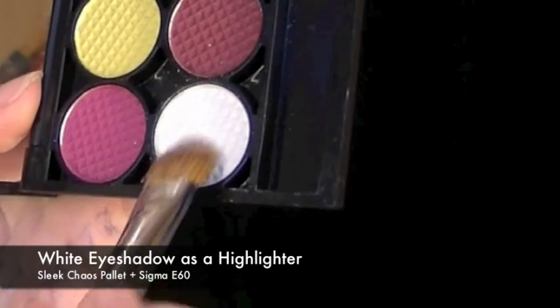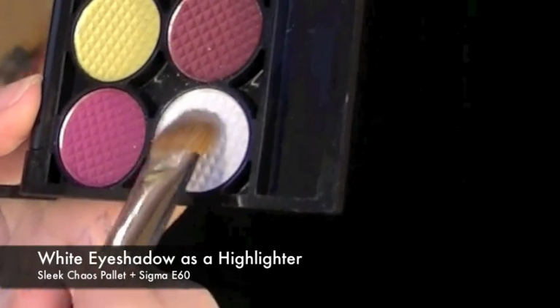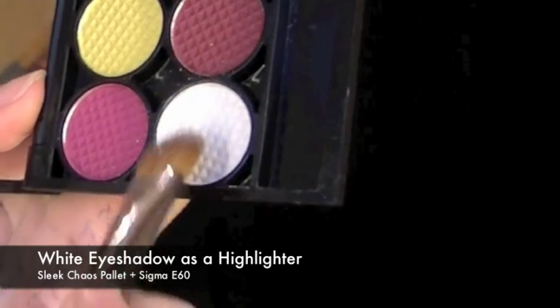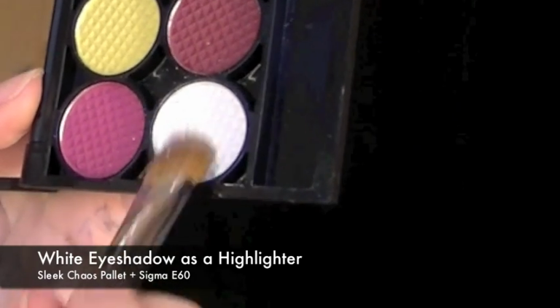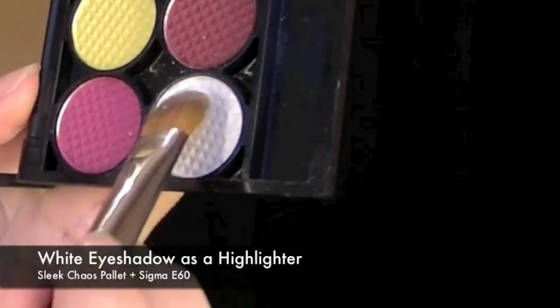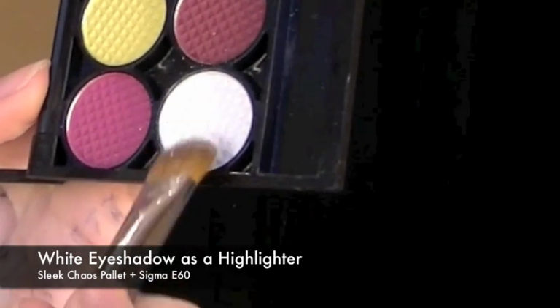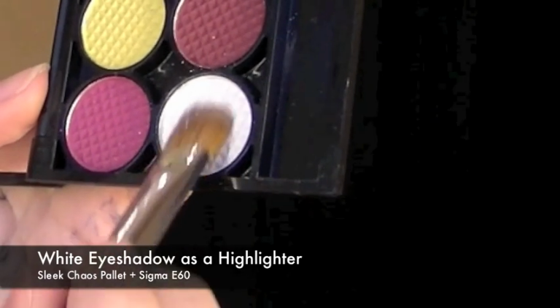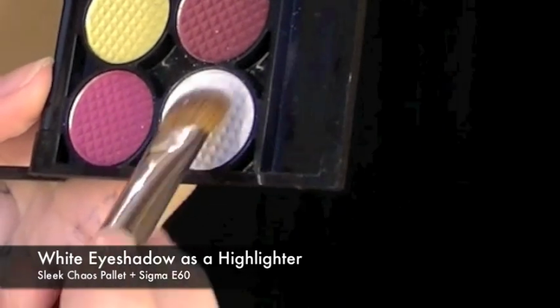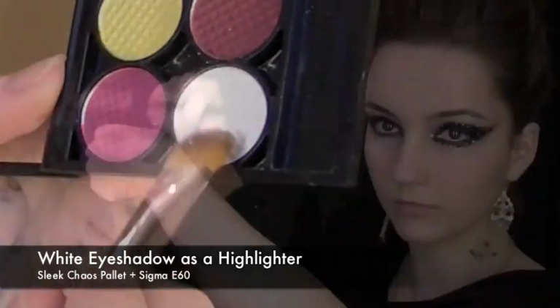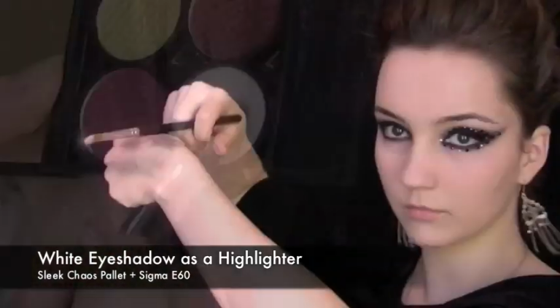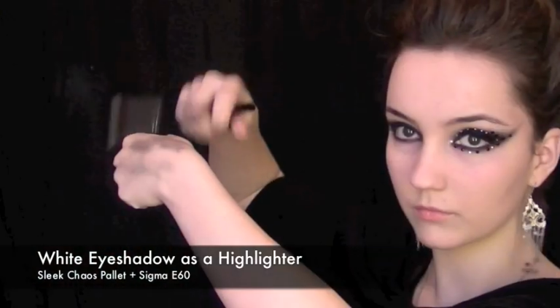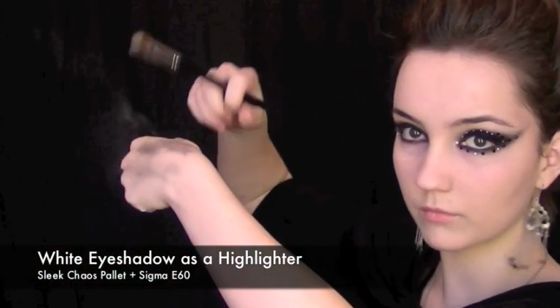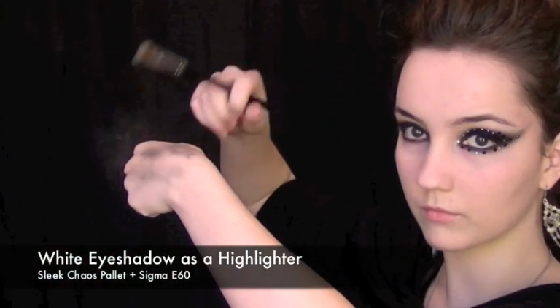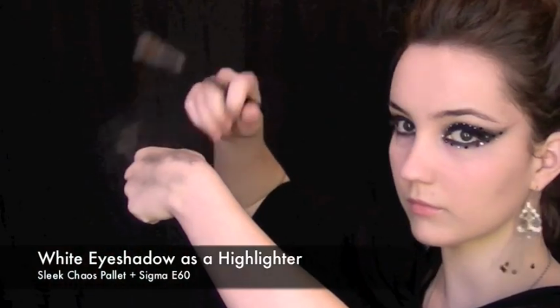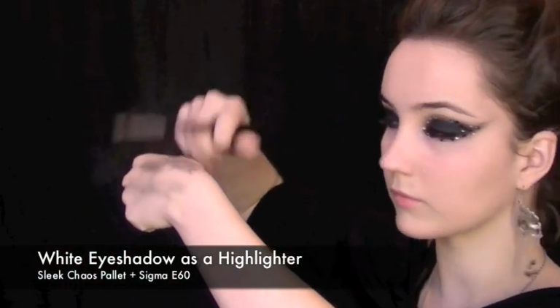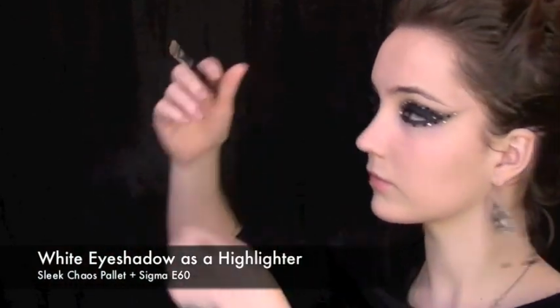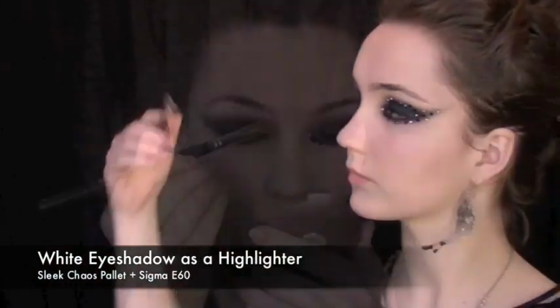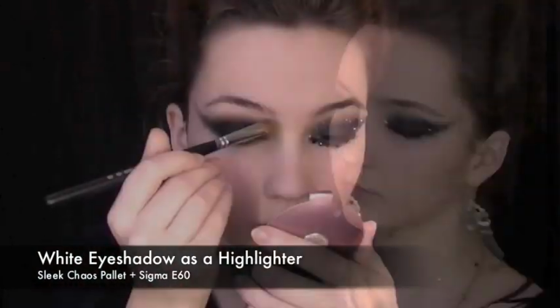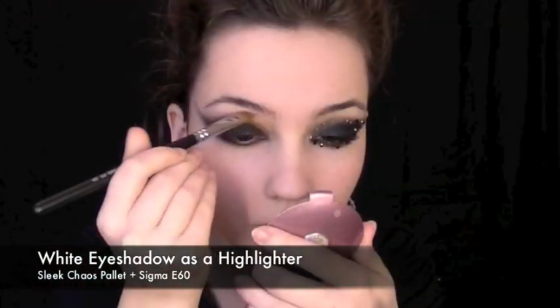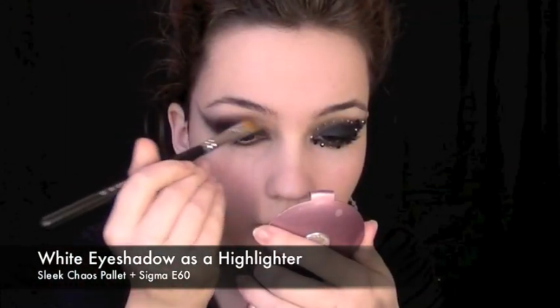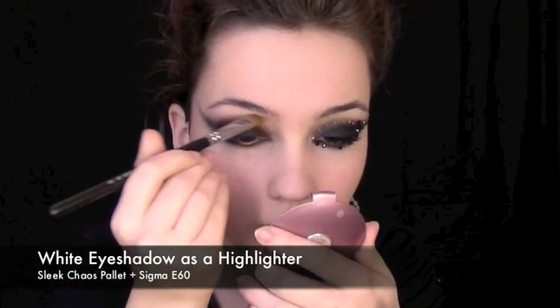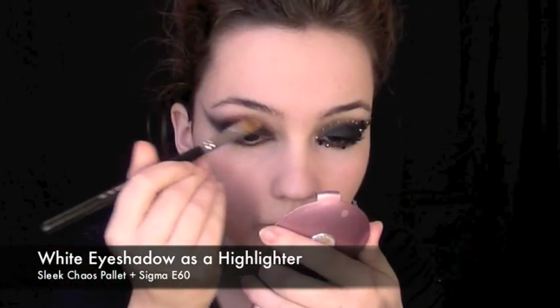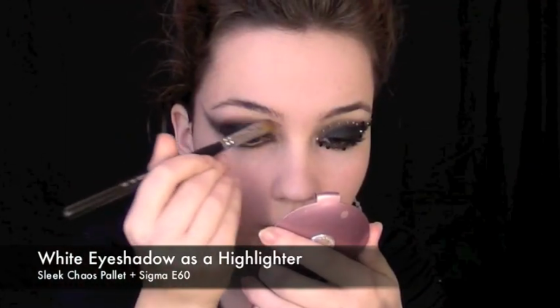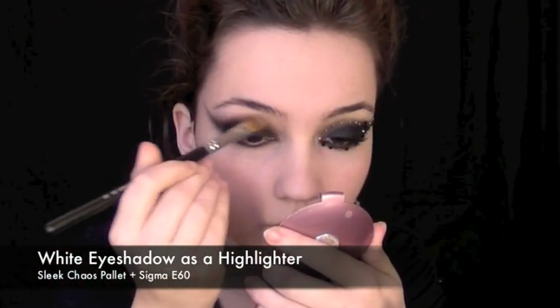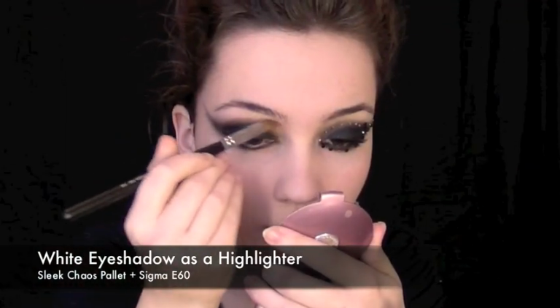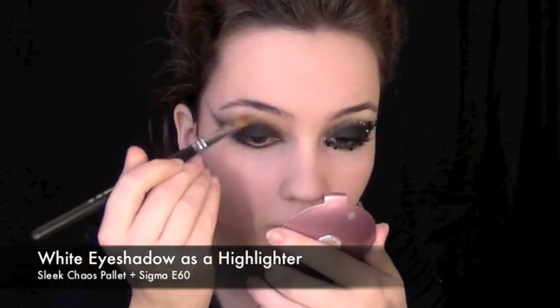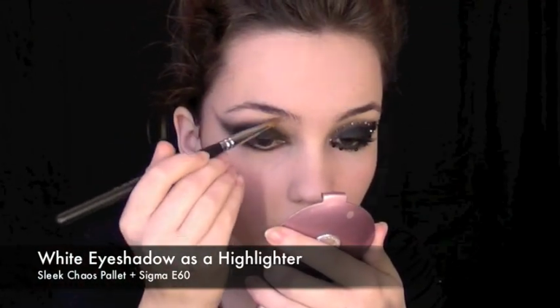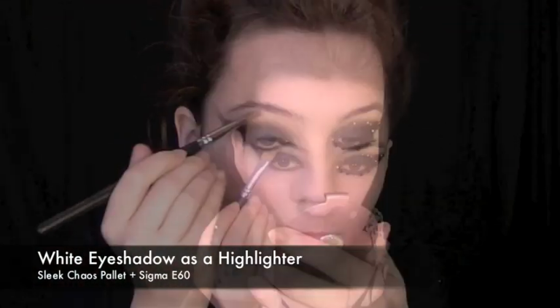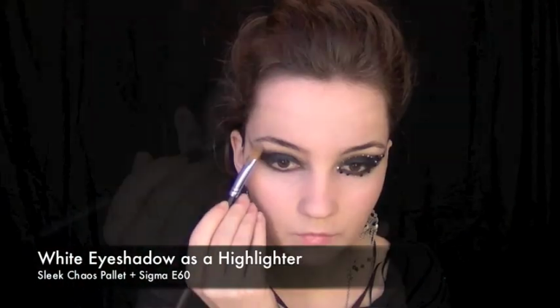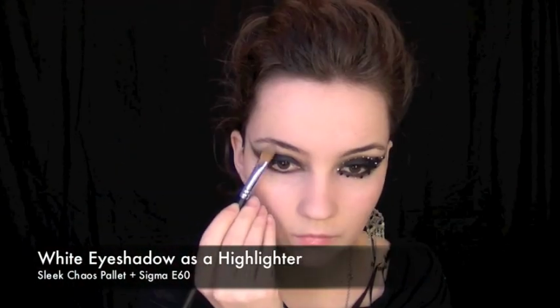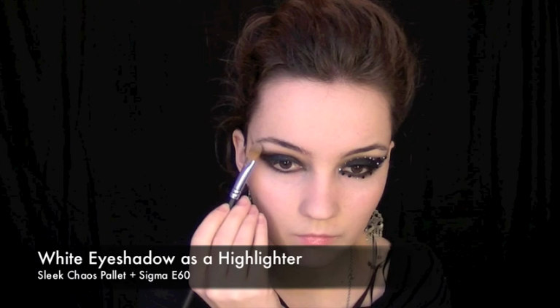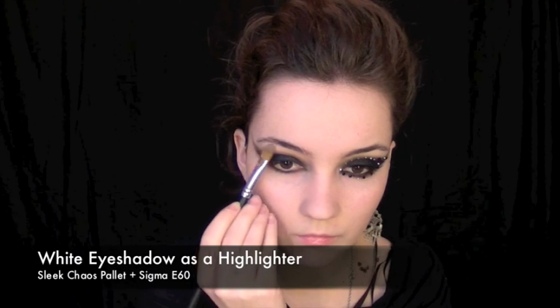Using a white eyeshadow as a highlight, I'm going to apply this just underneath the brow bone, tapping off the excess.